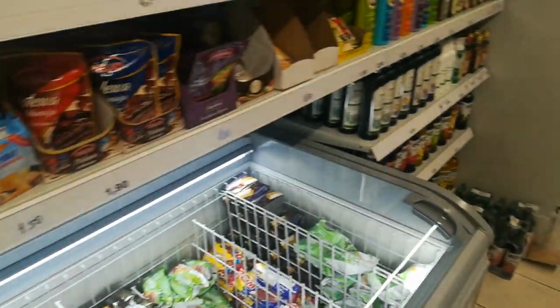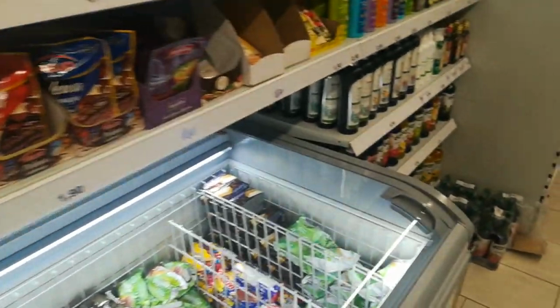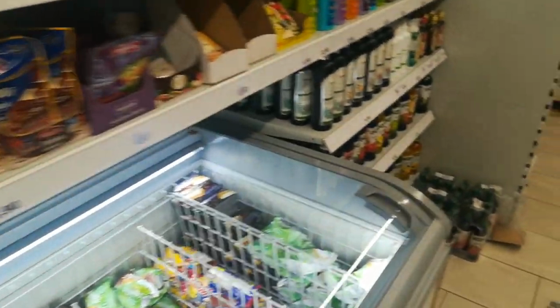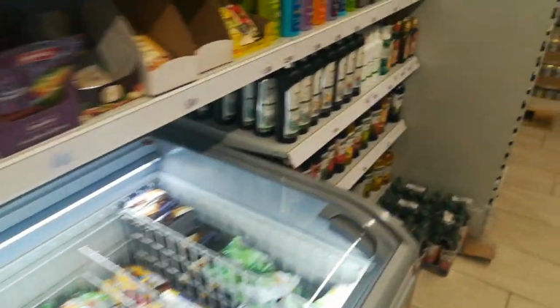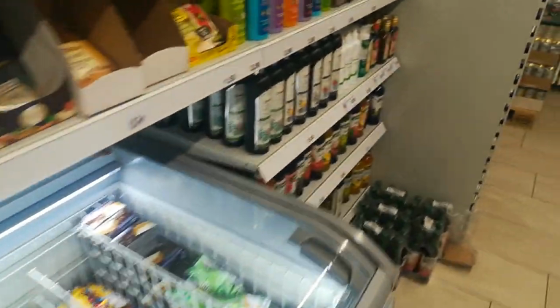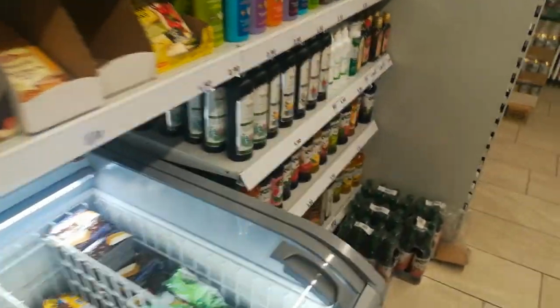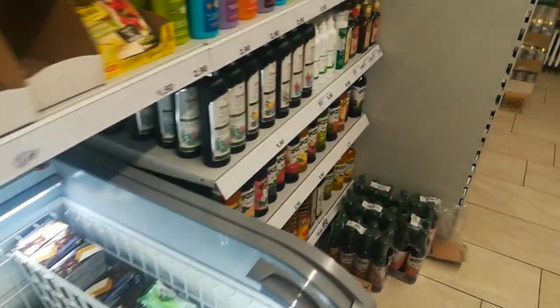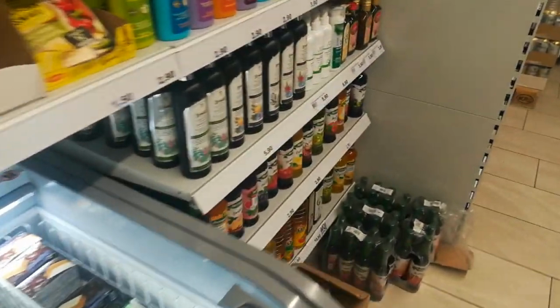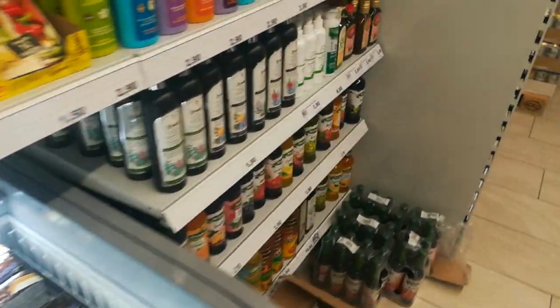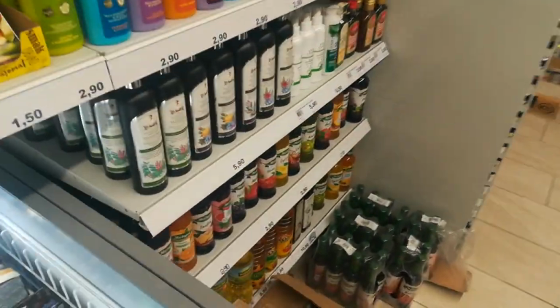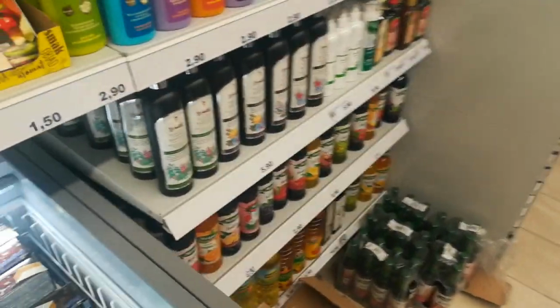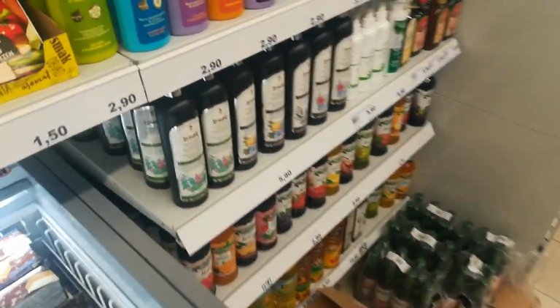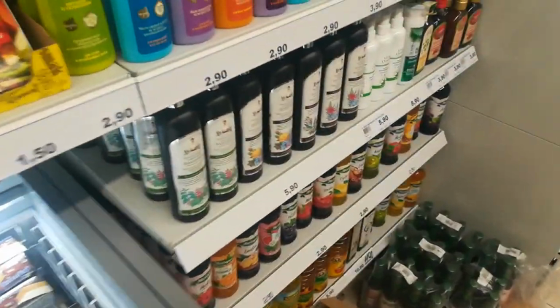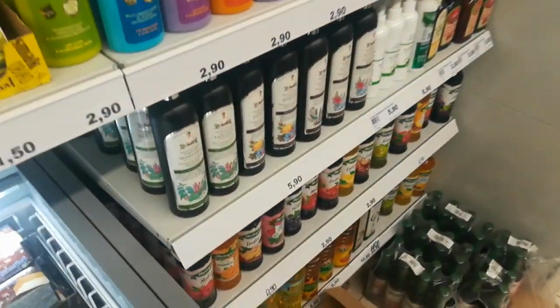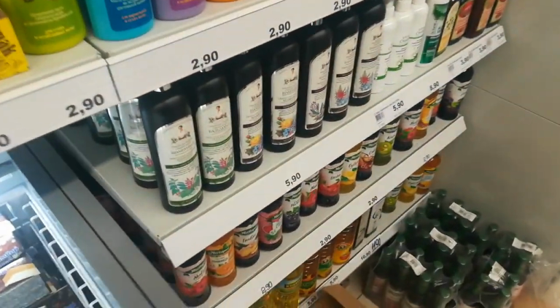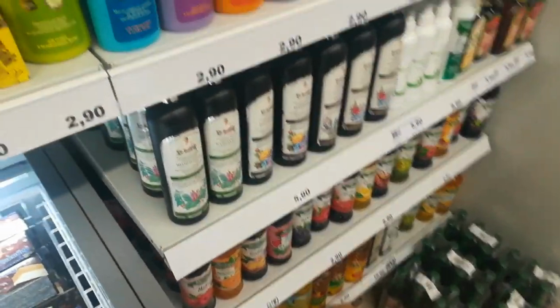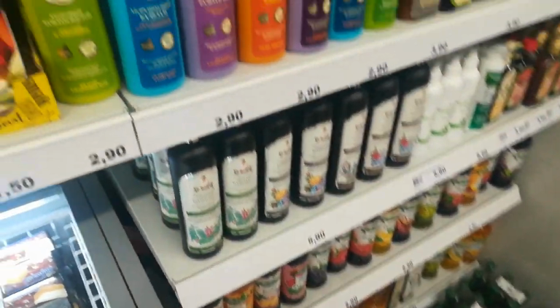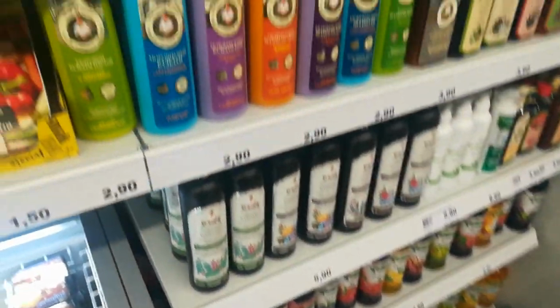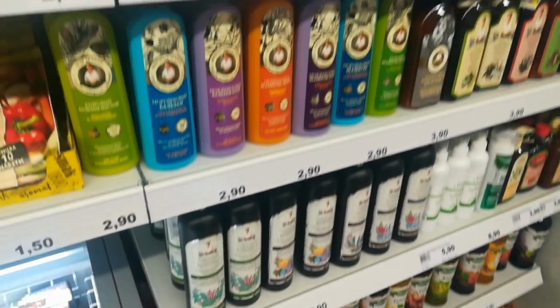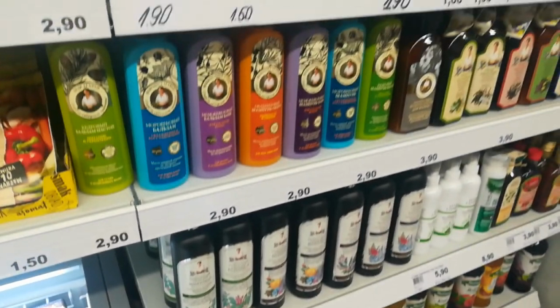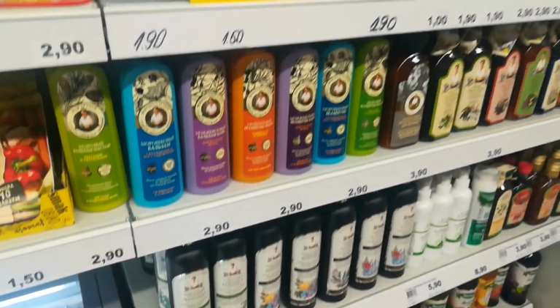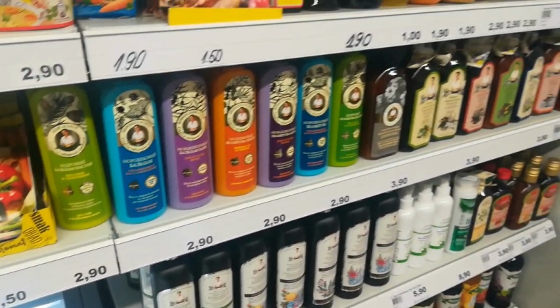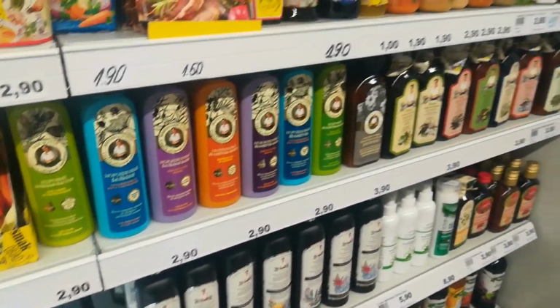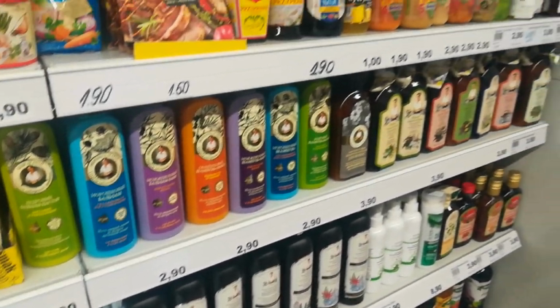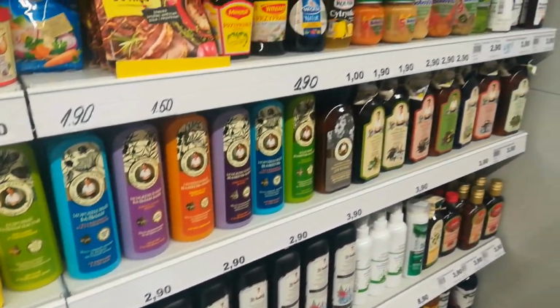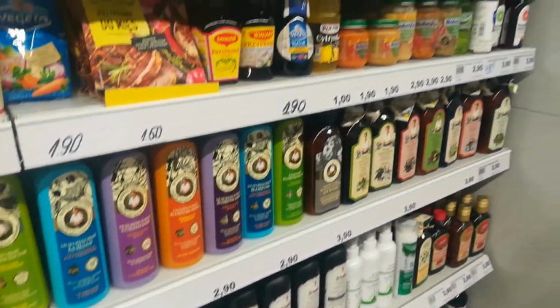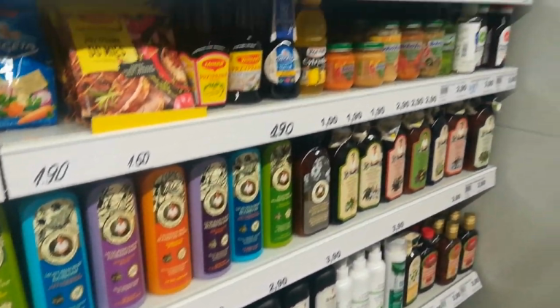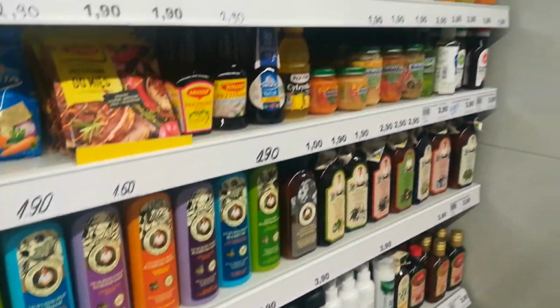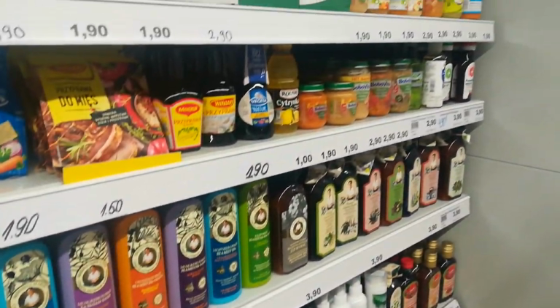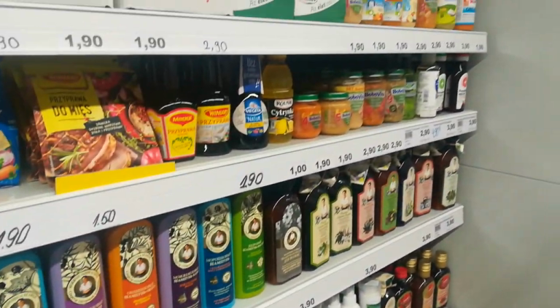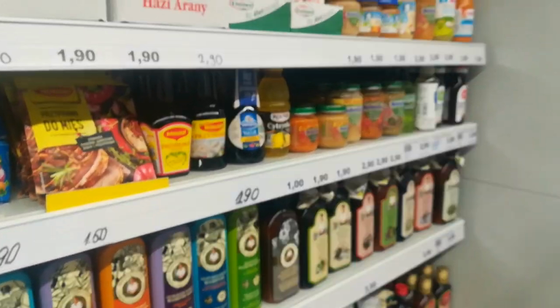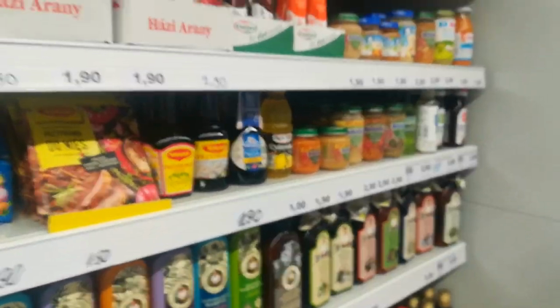And even a non-food section: shampoo, baby food — they really have everything.